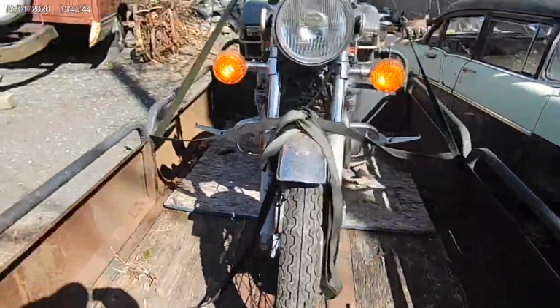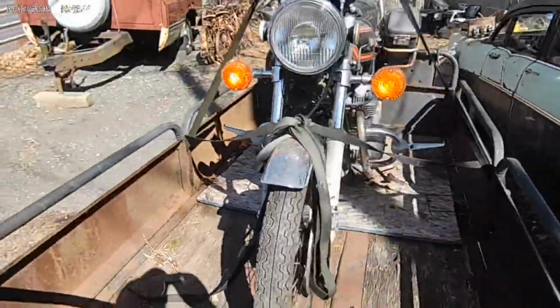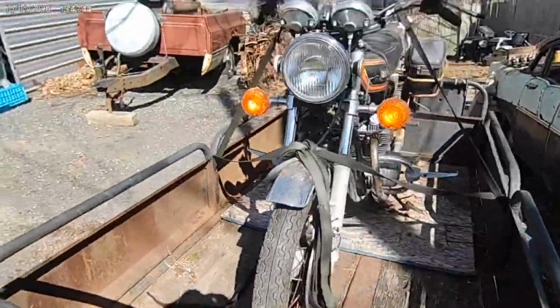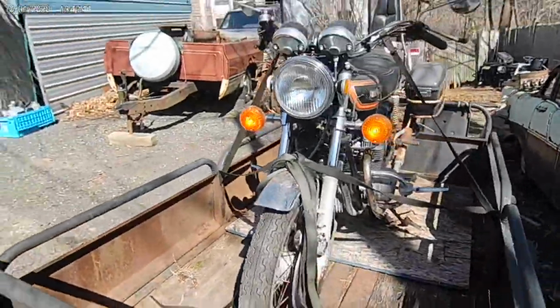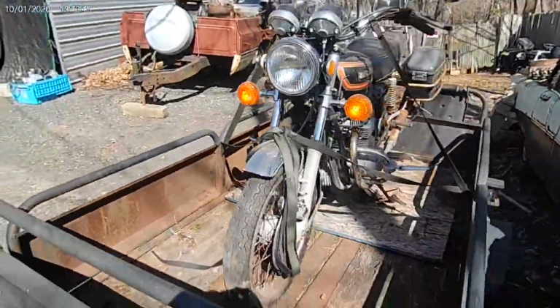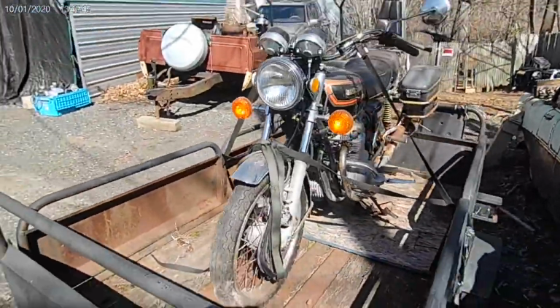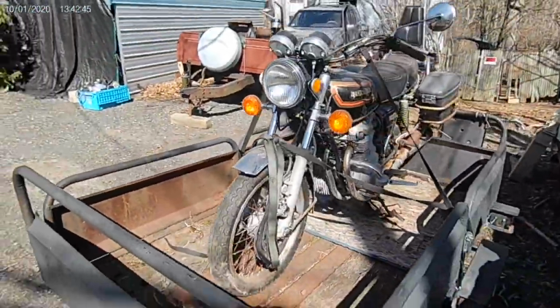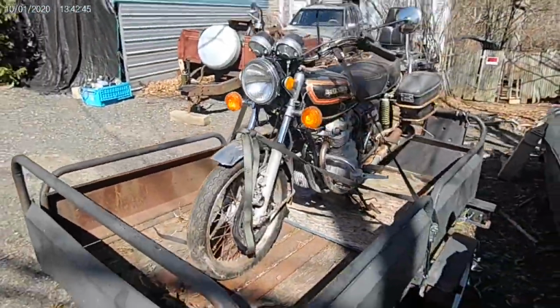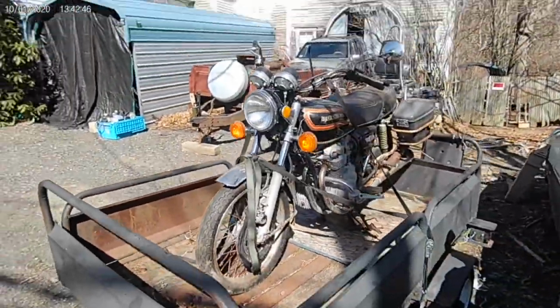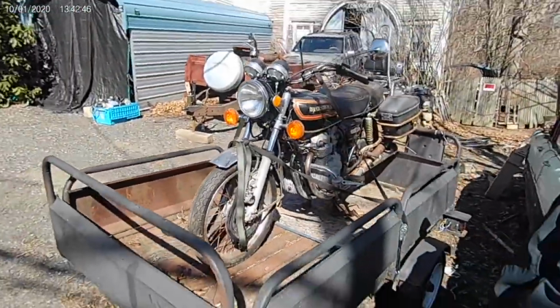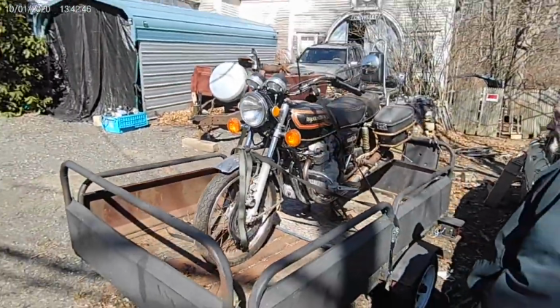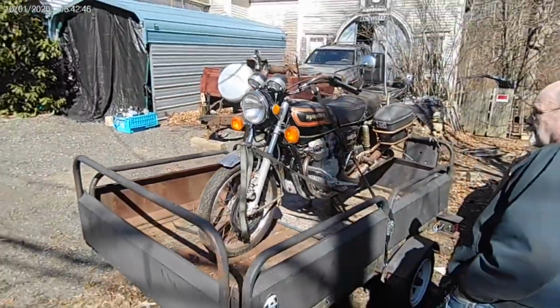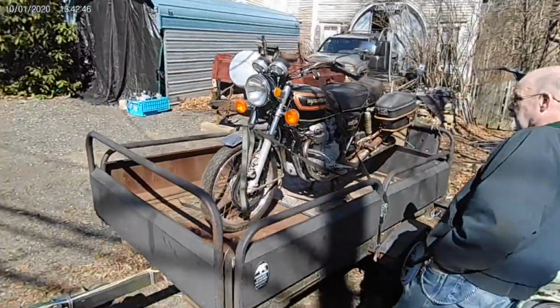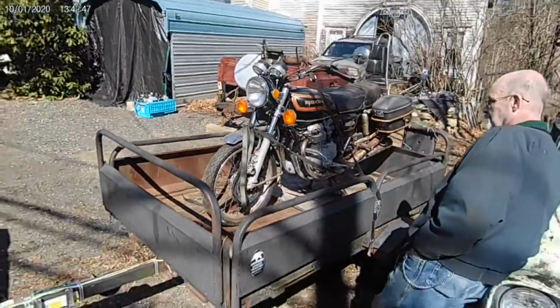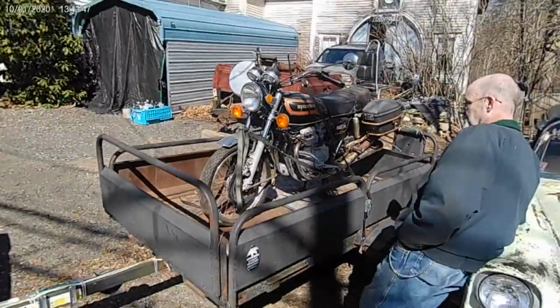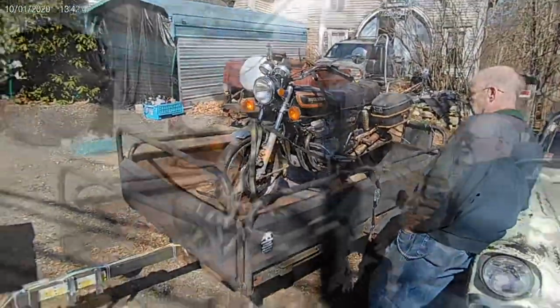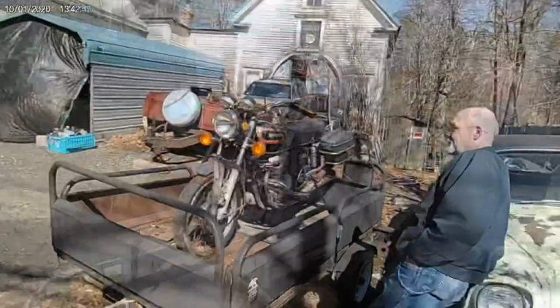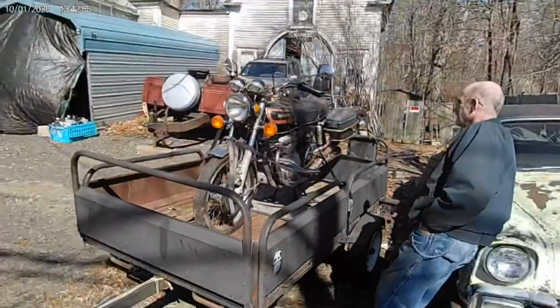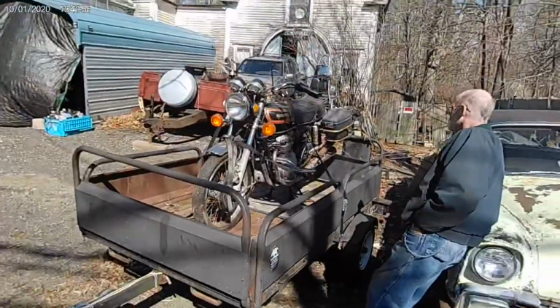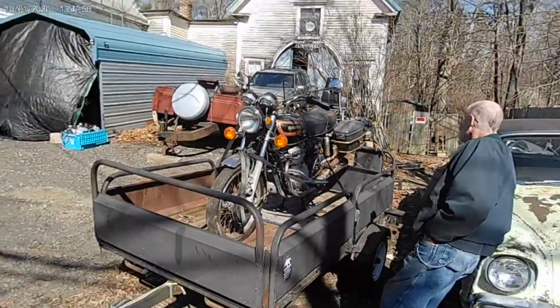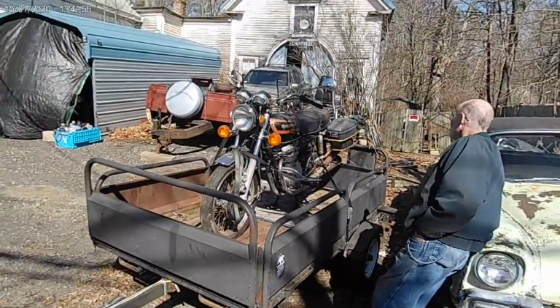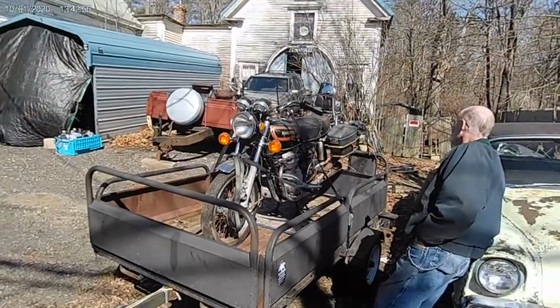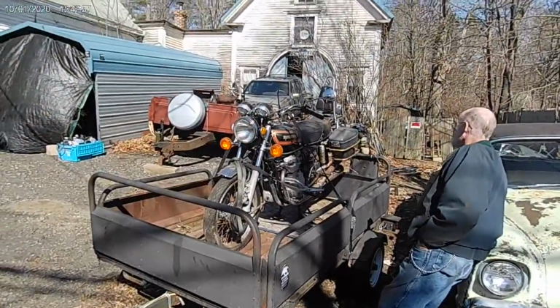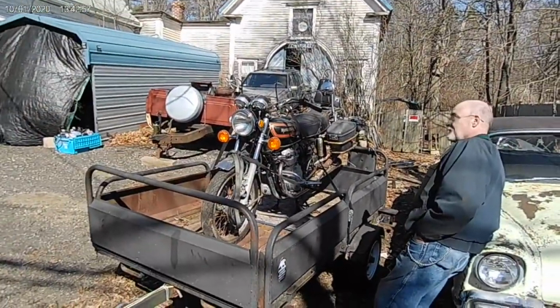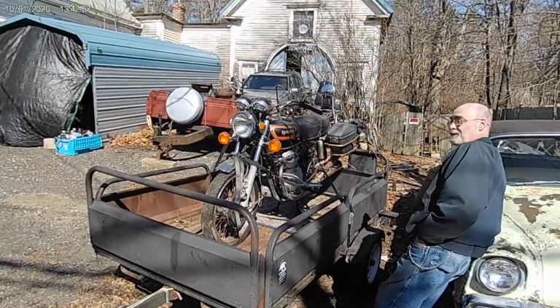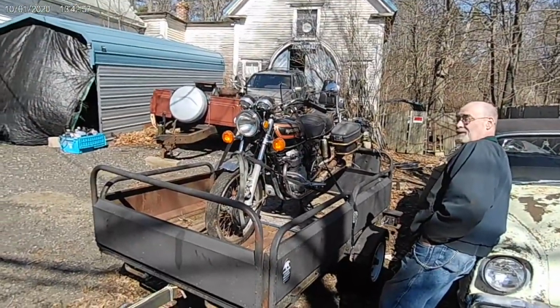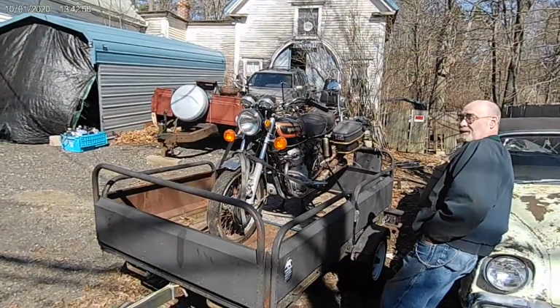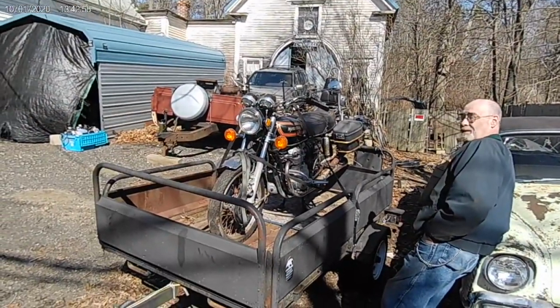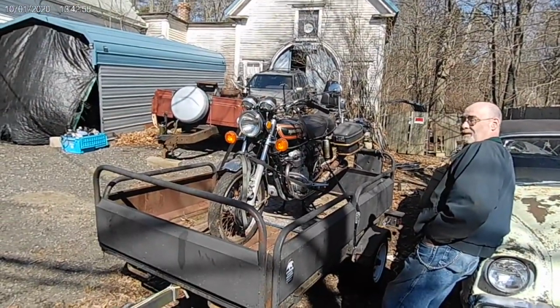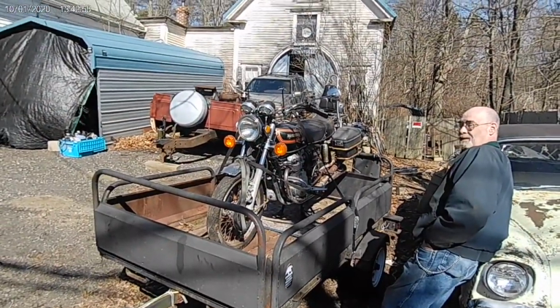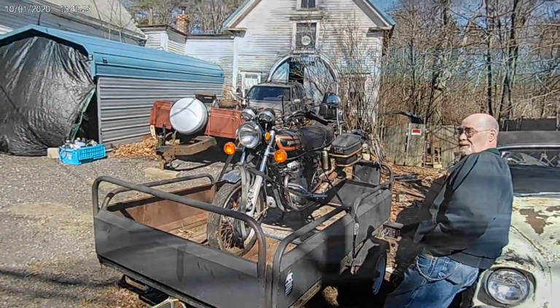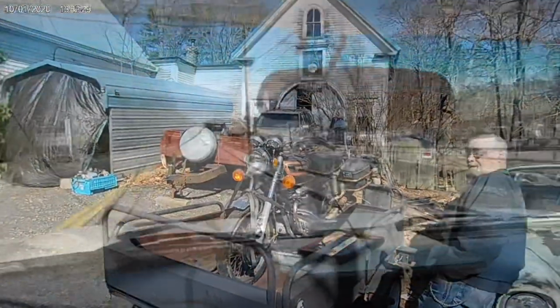Strapped up. Ready for the ride. We're going to hit the road and we'll unload it at the house.